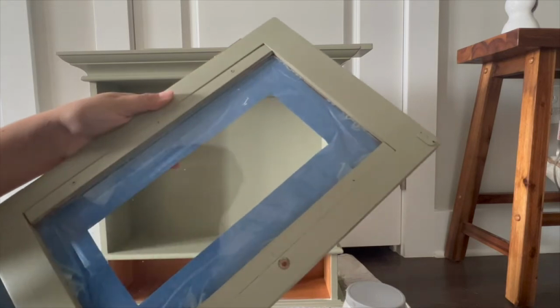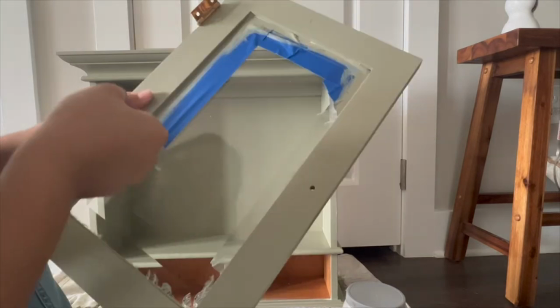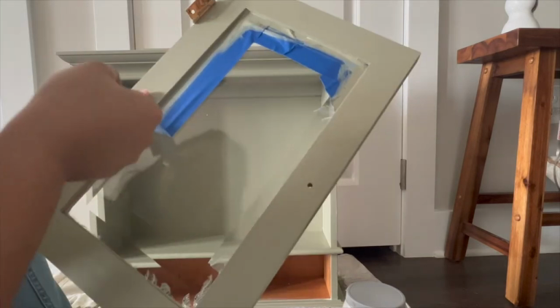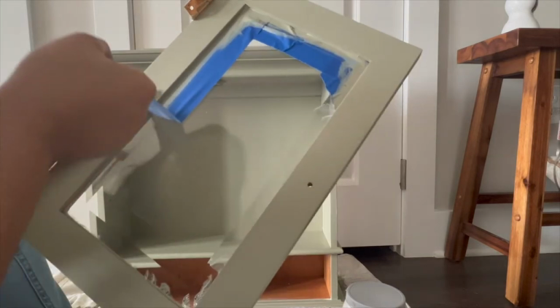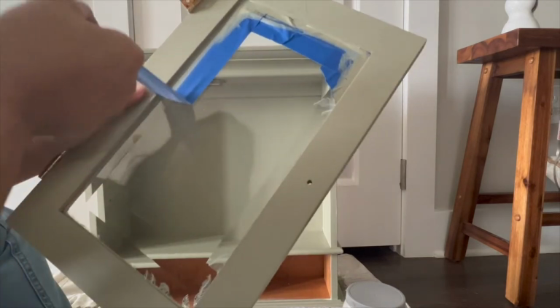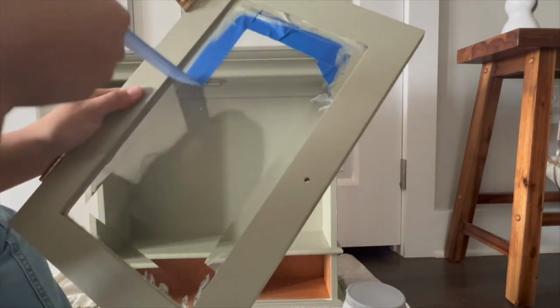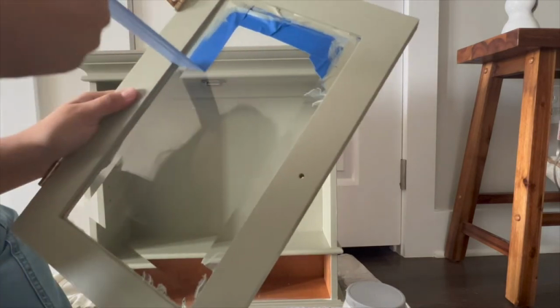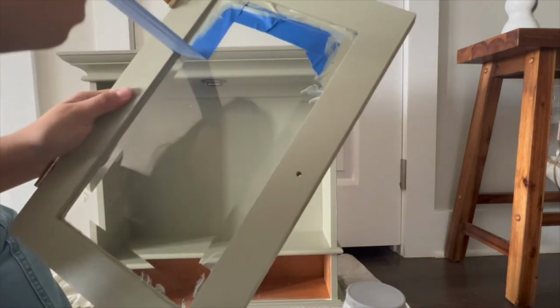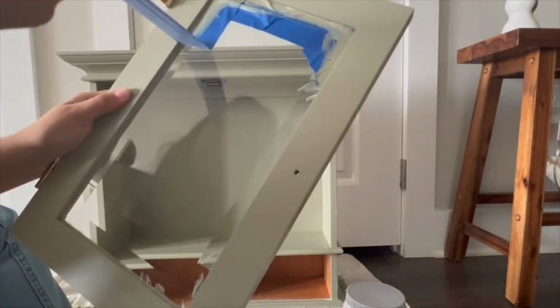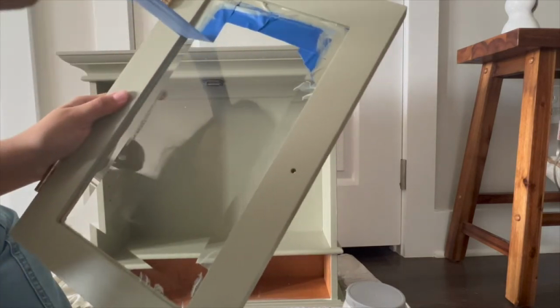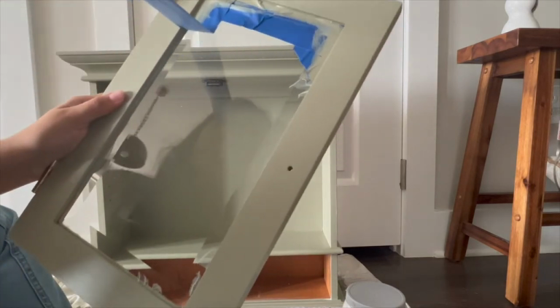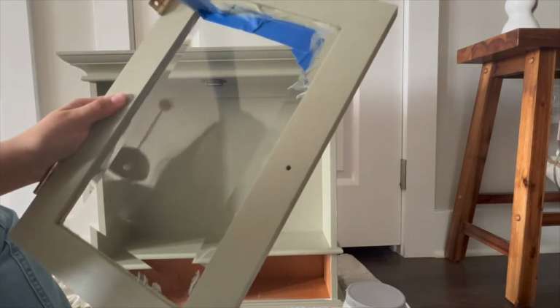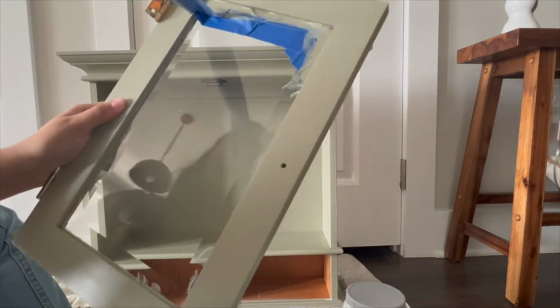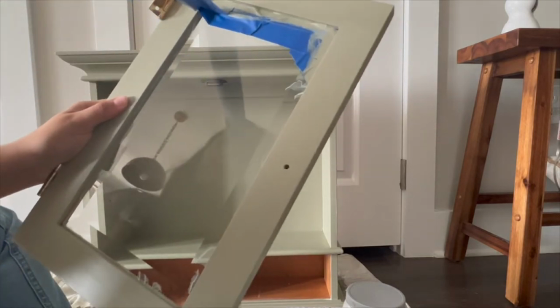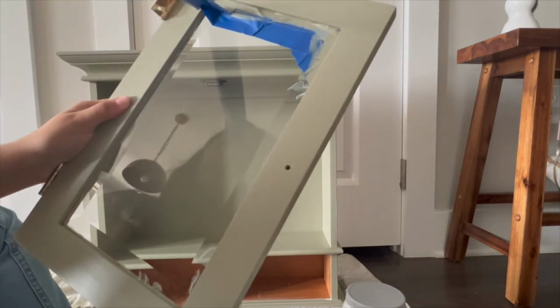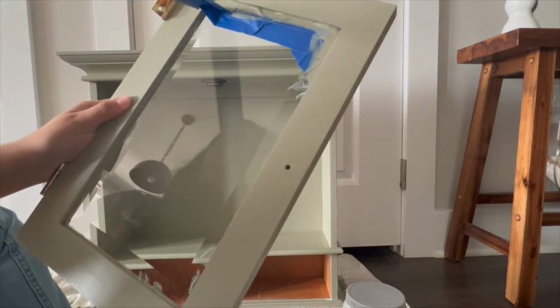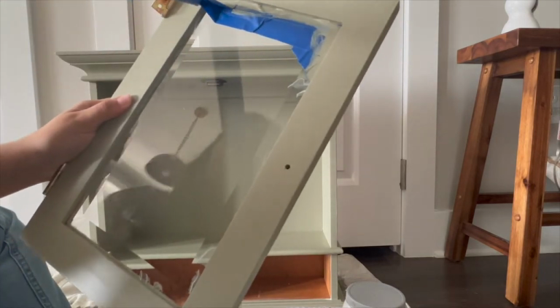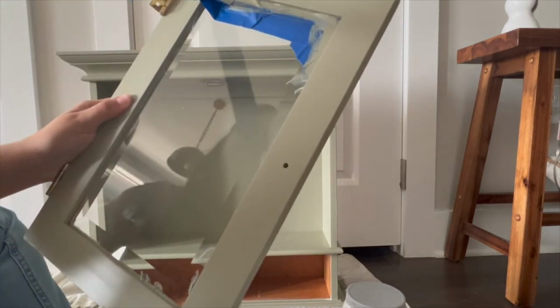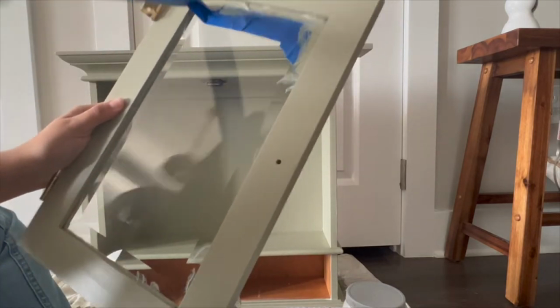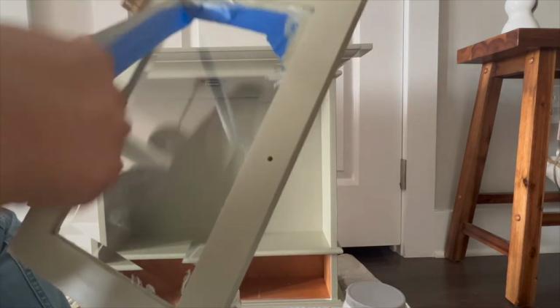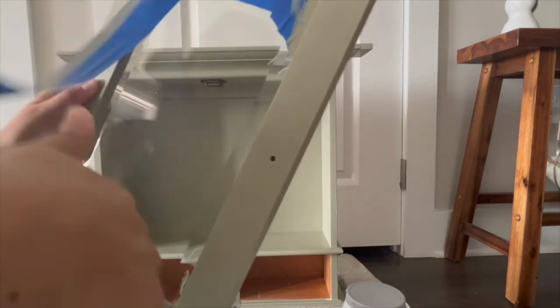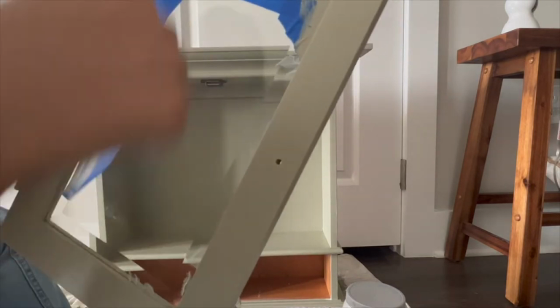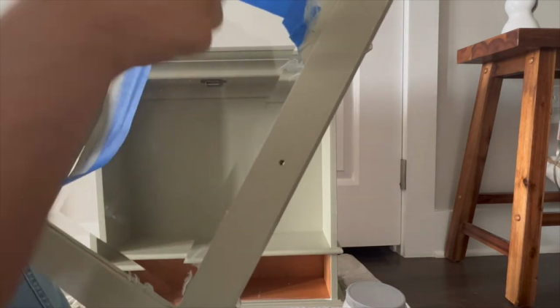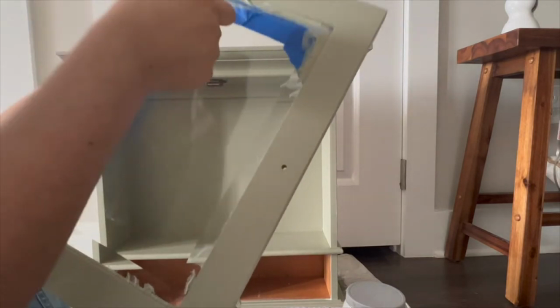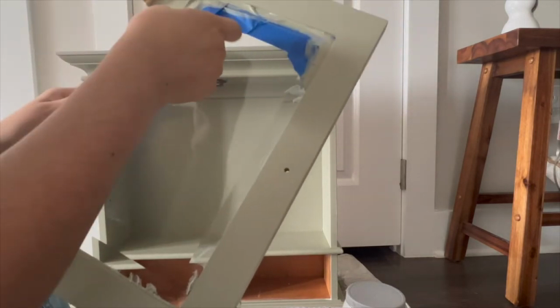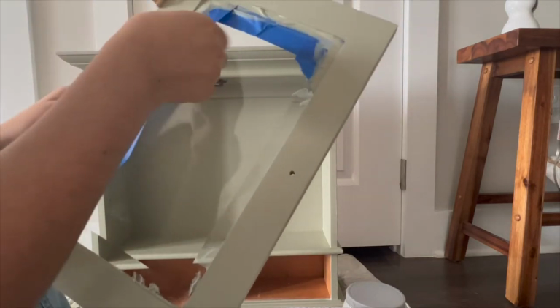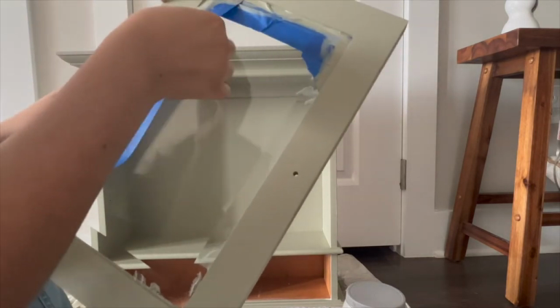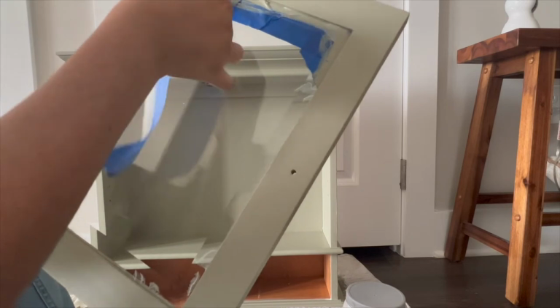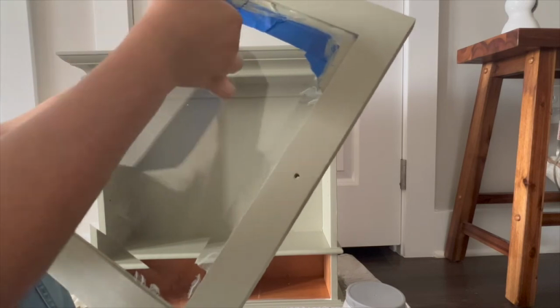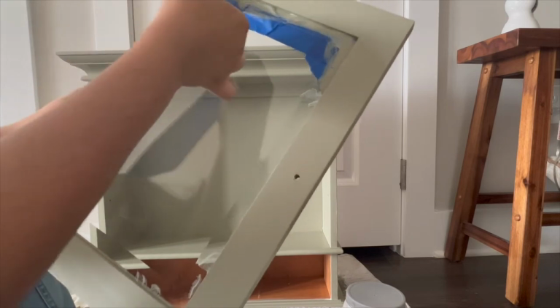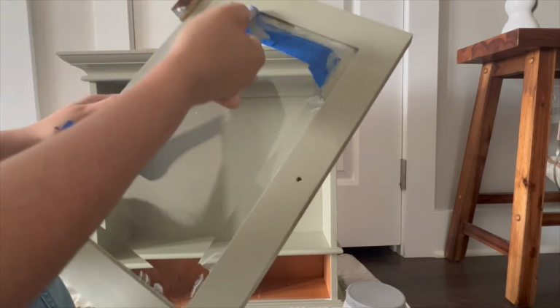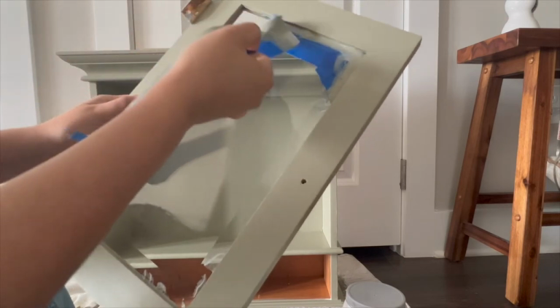Some of the primer seeped through the tape on the glass so I had to use a razor to scrape it off, but it came off pretty easily.